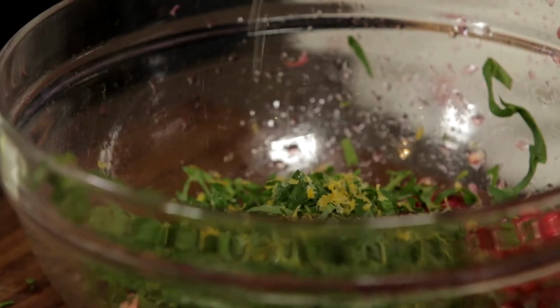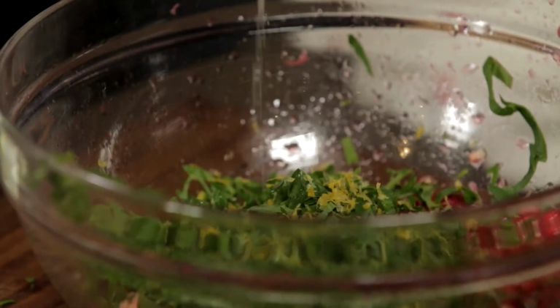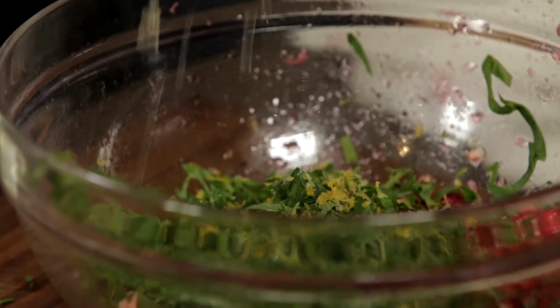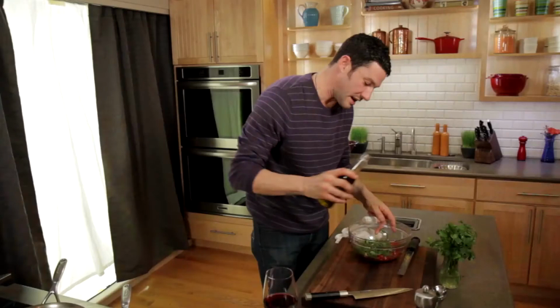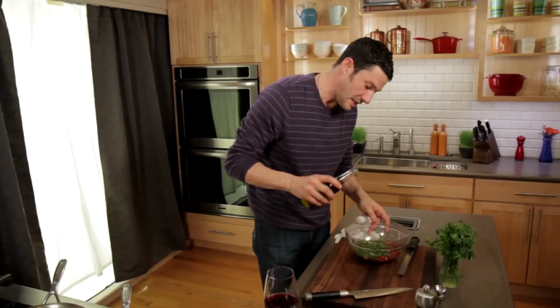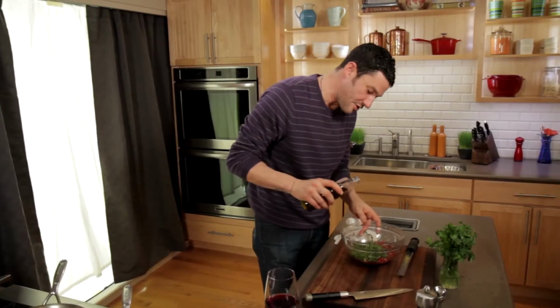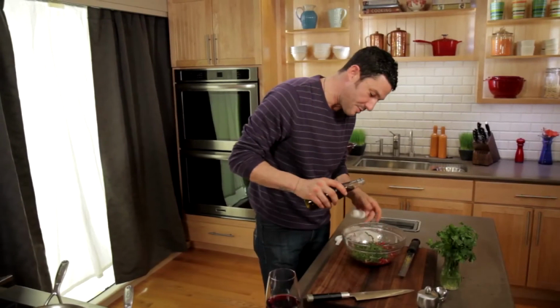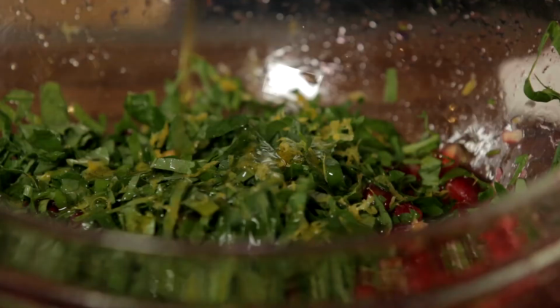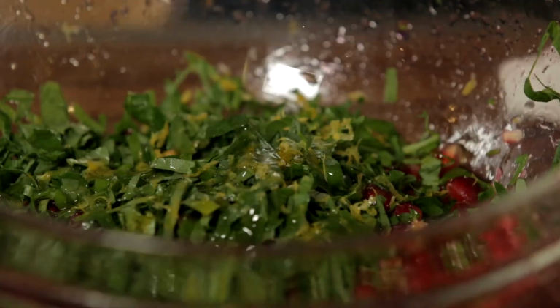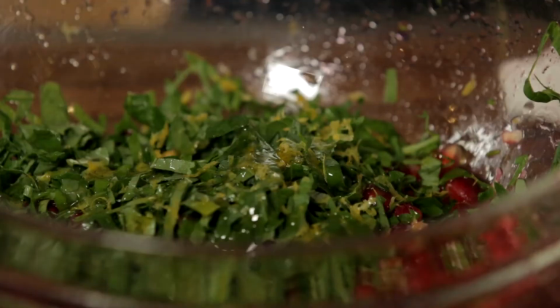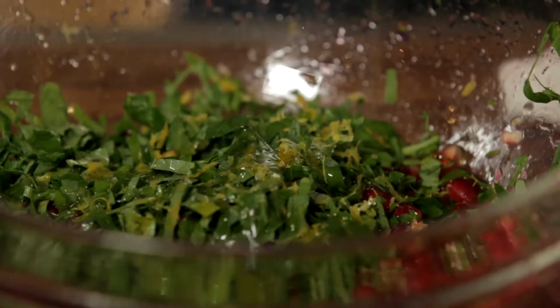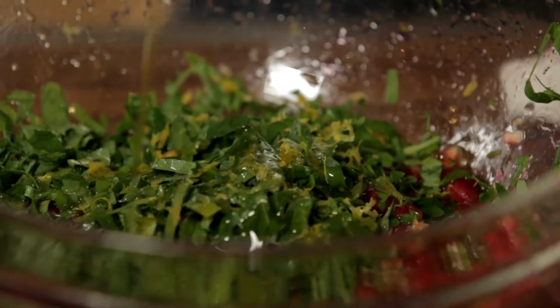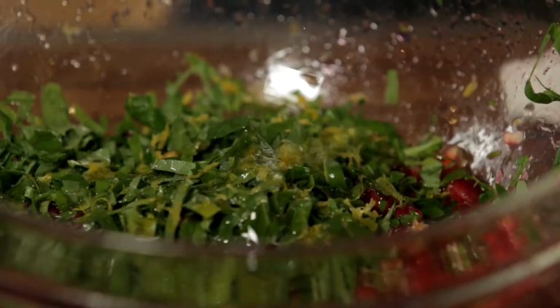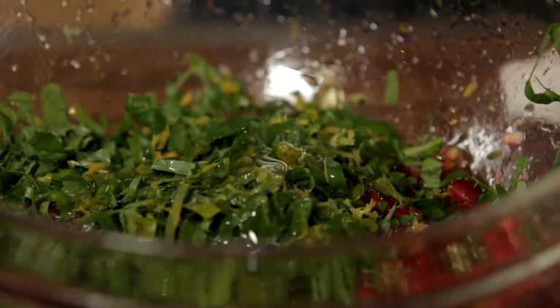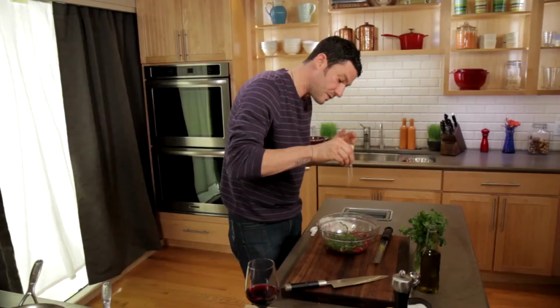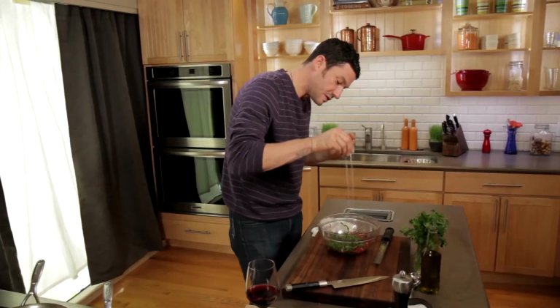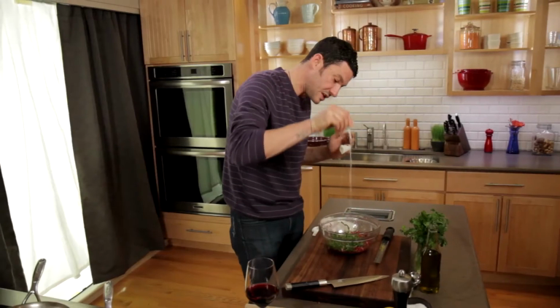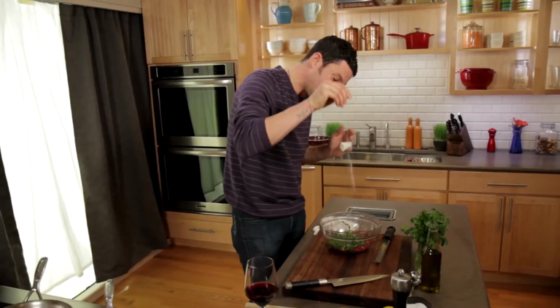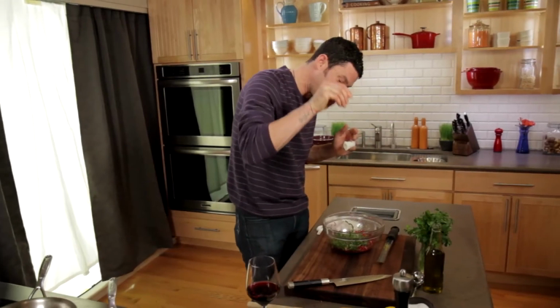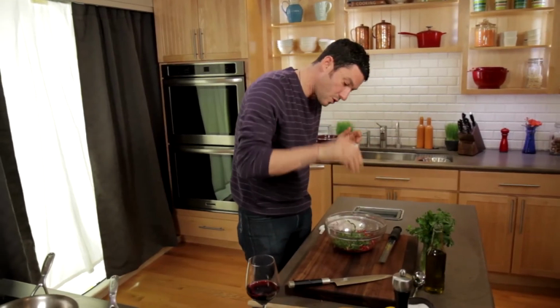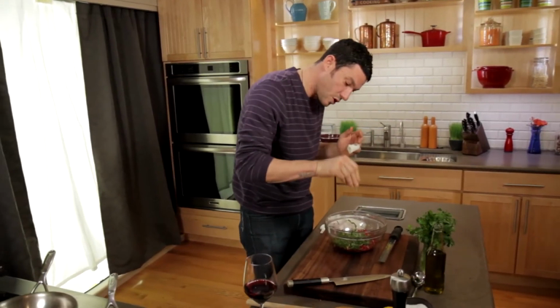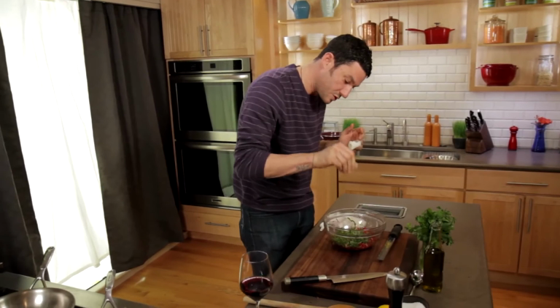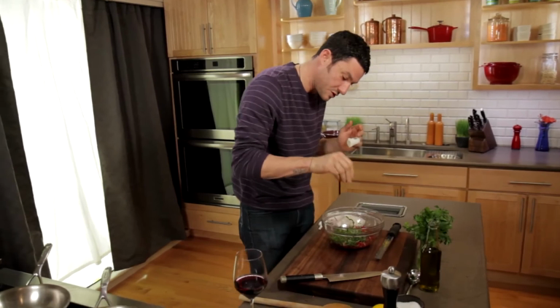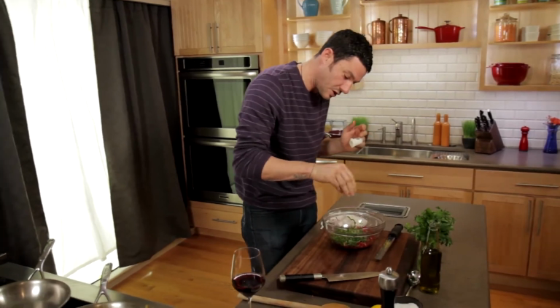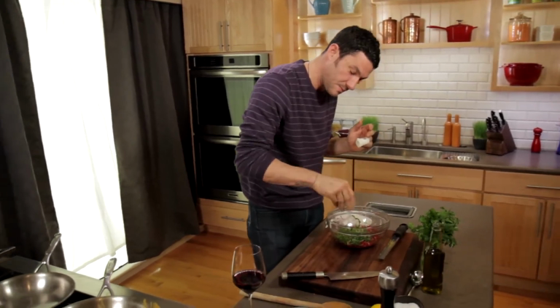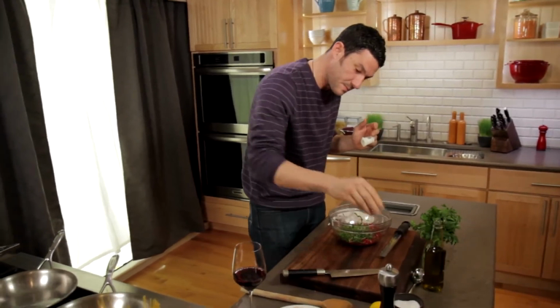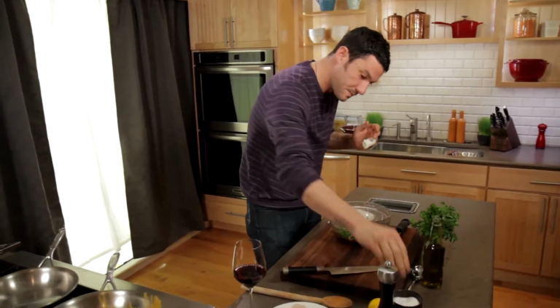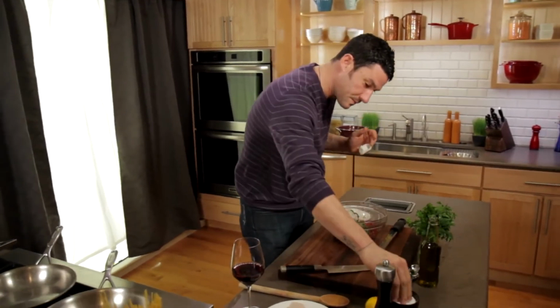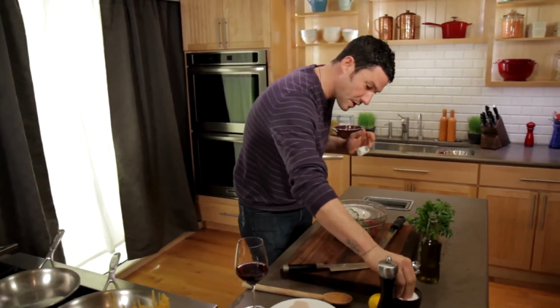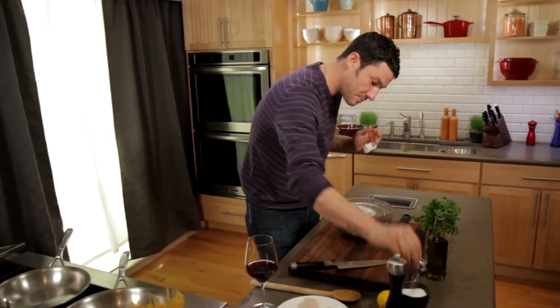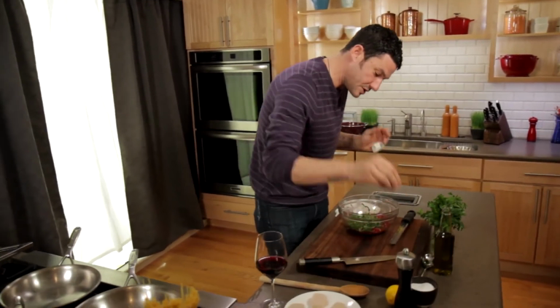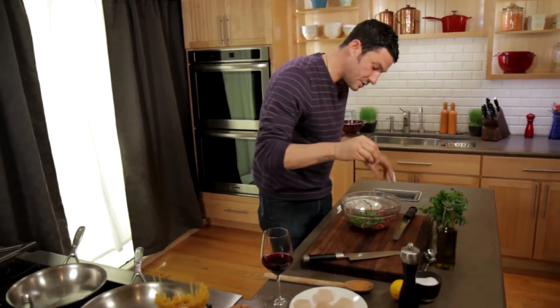We're going to add a little bit of olive oil, sea salt or kosher salt — up to you.